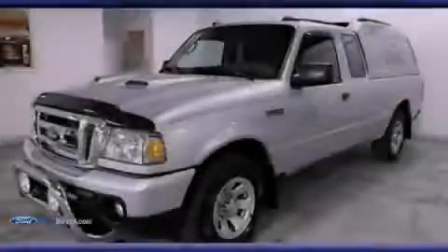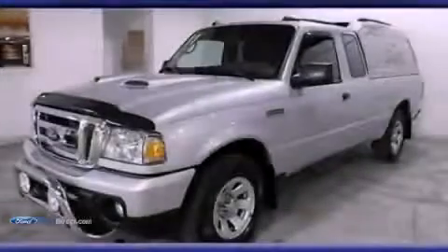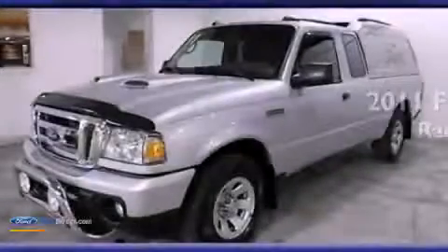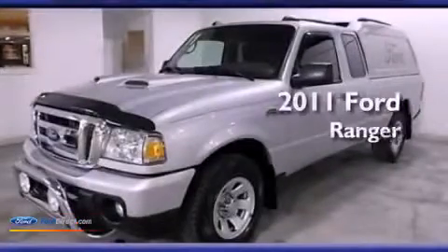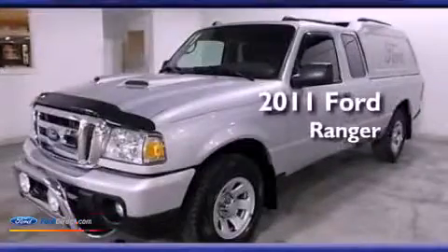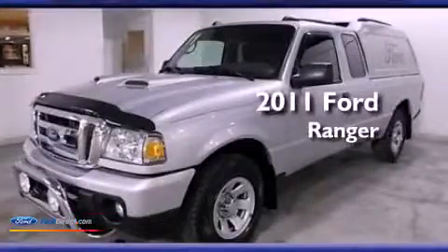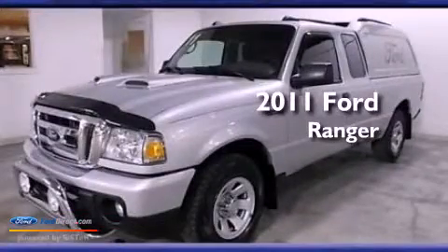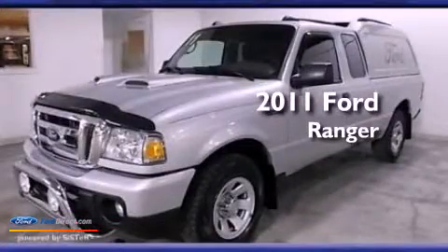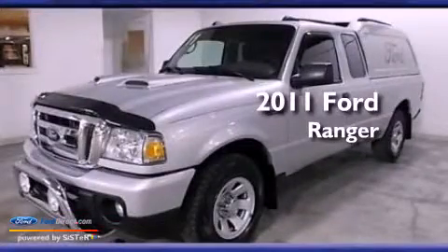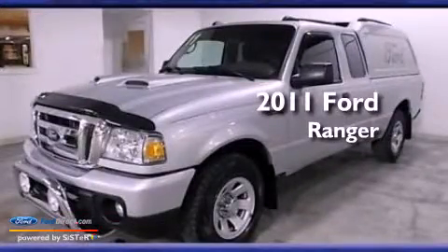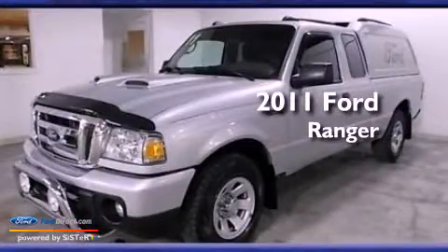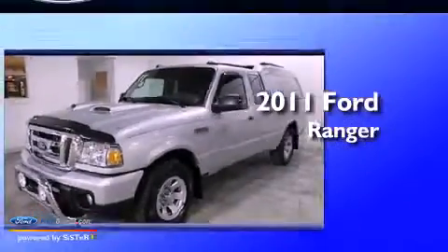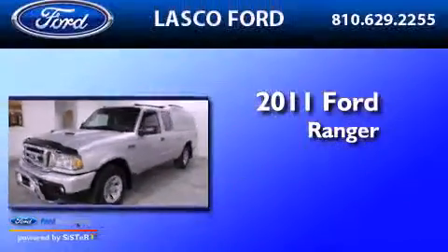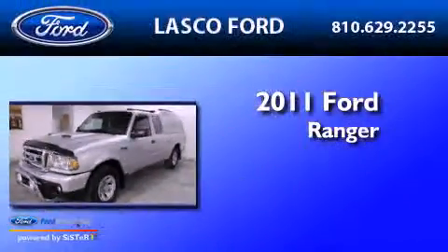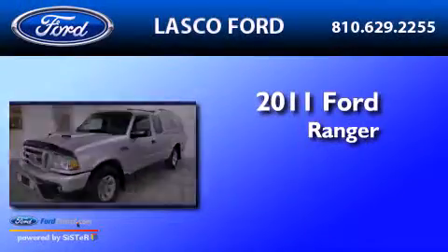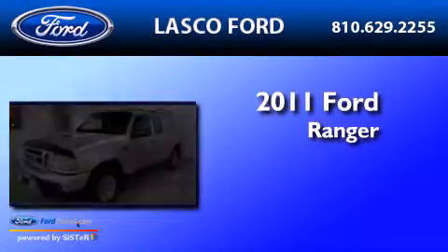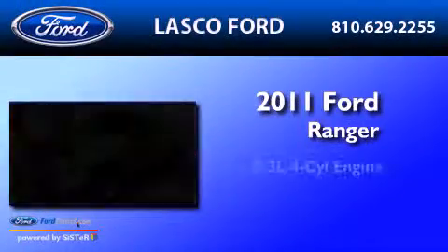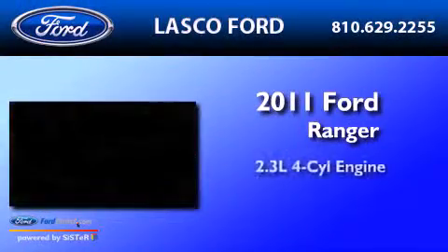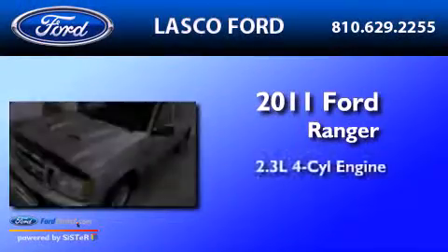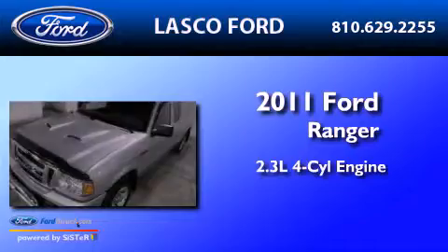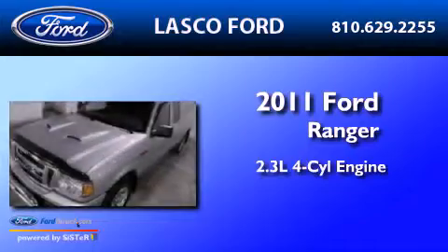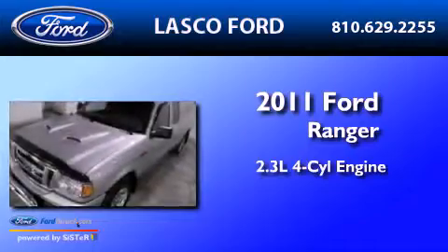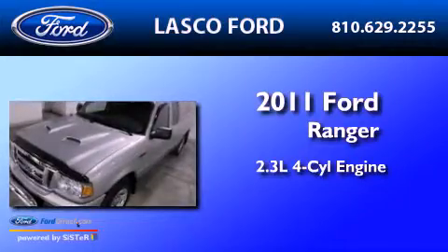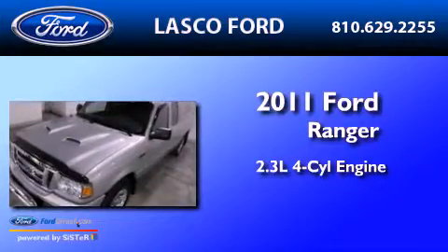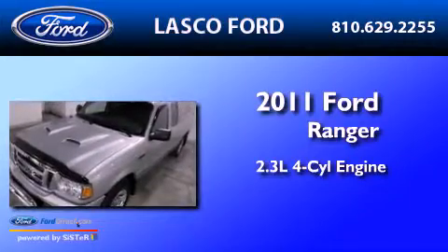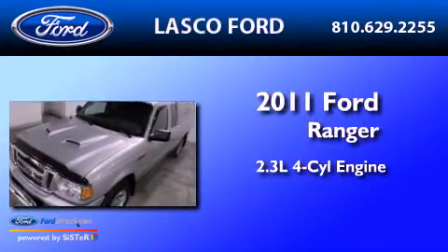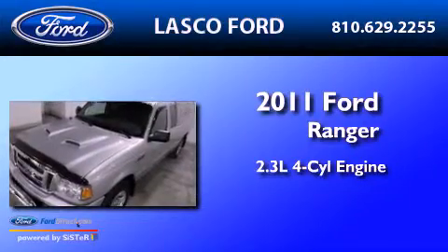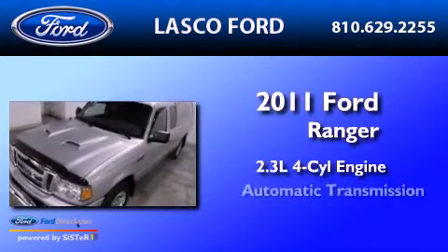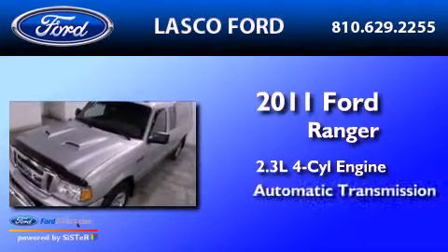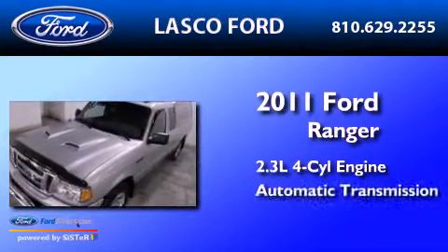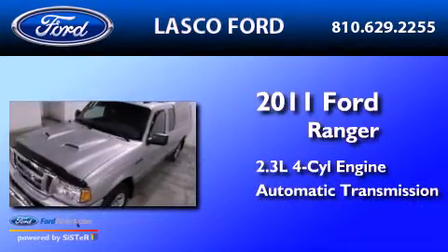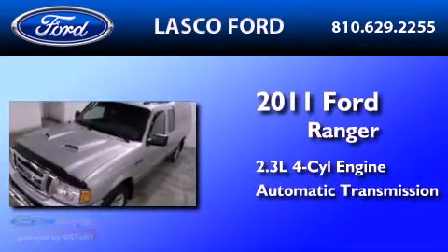This is a 2011 Ford Ranger. It has a 2.3 liter four-cylinder engine and an automatic transmission.